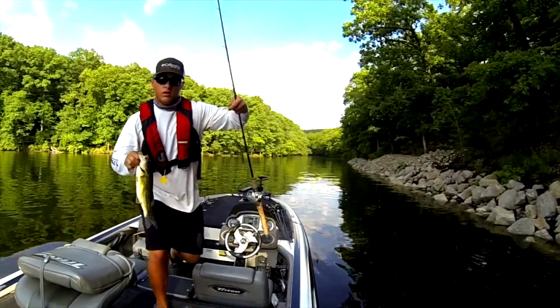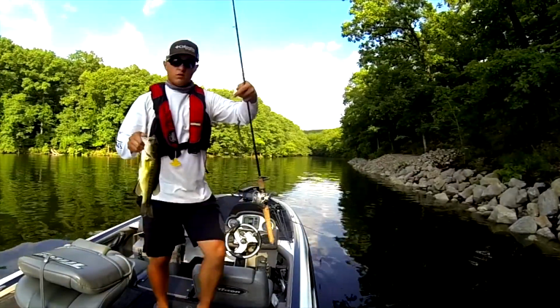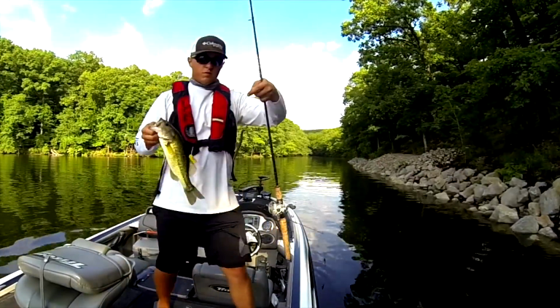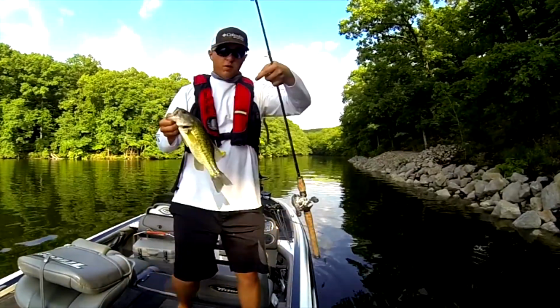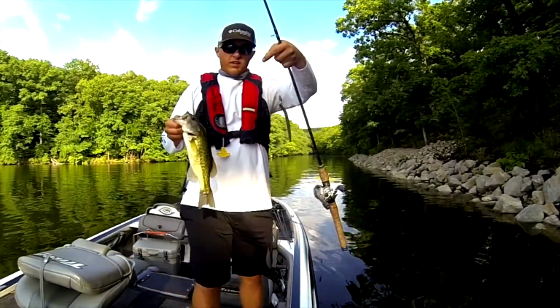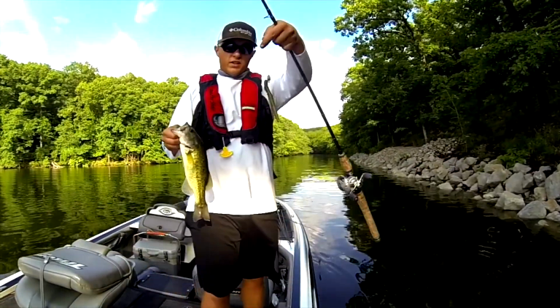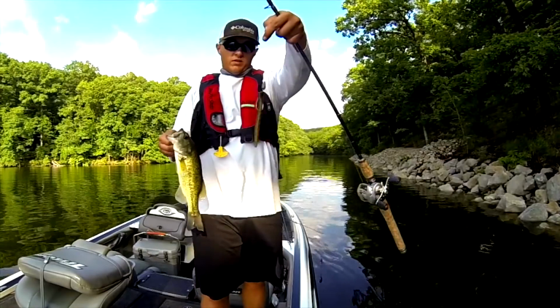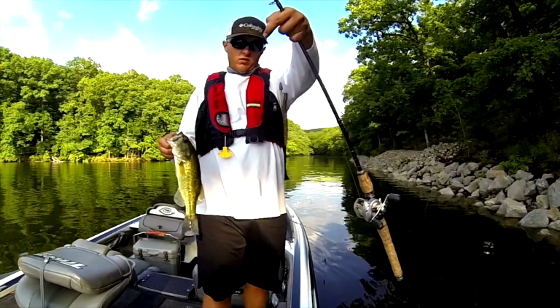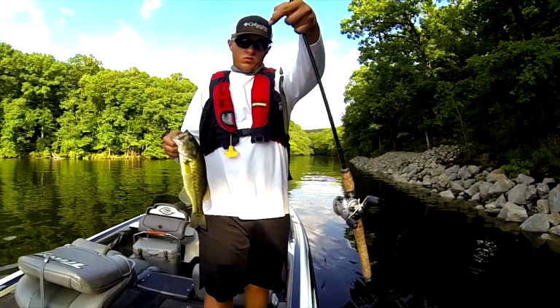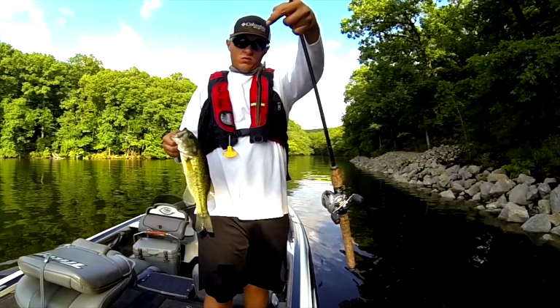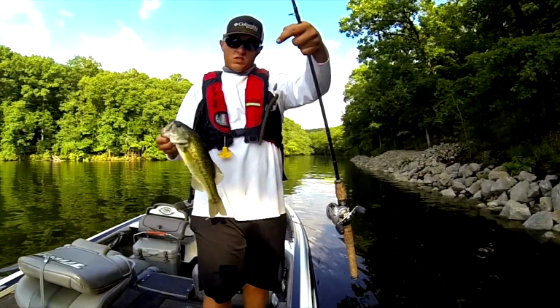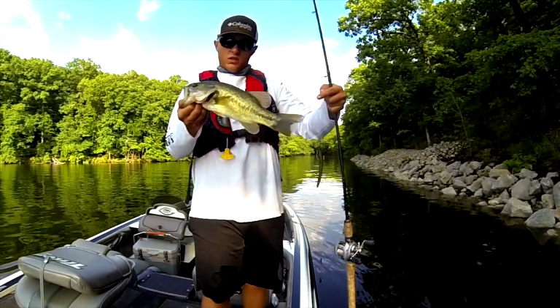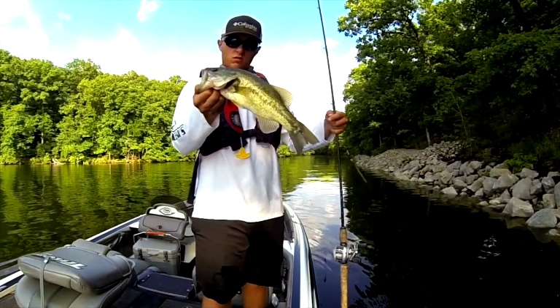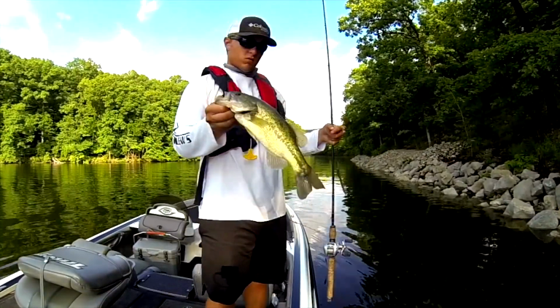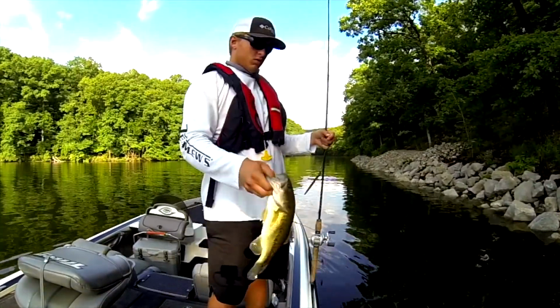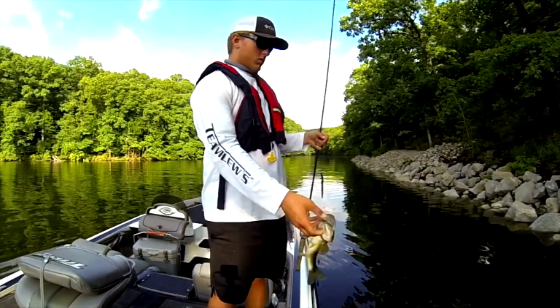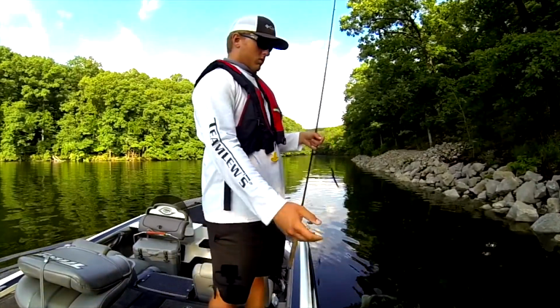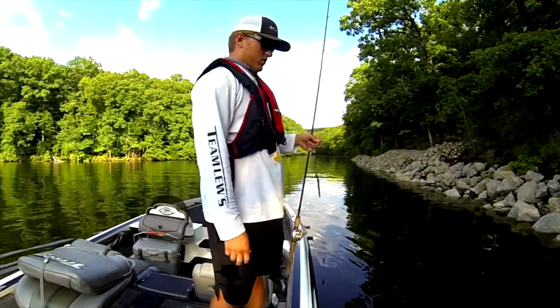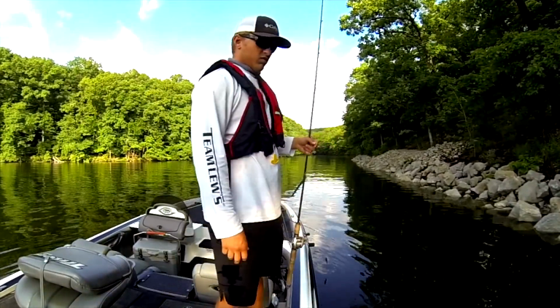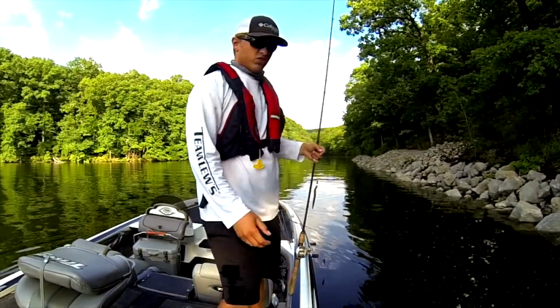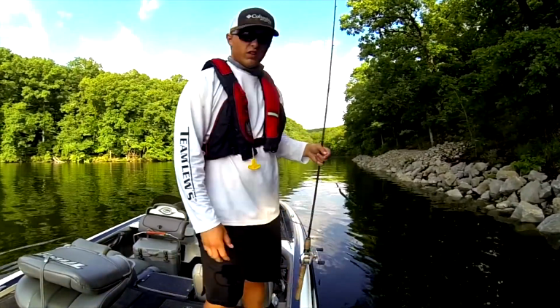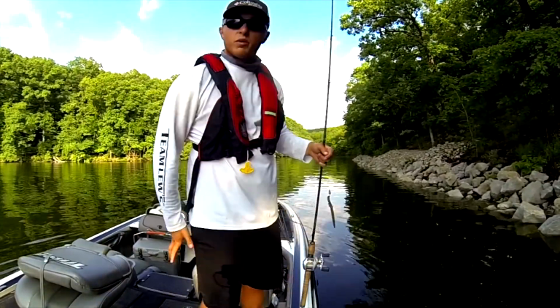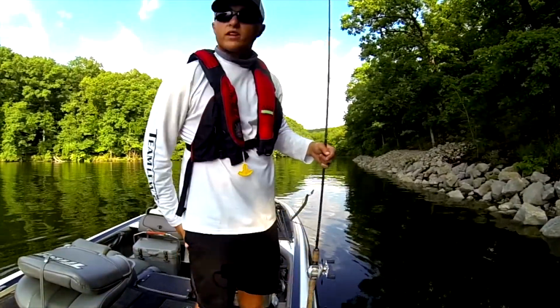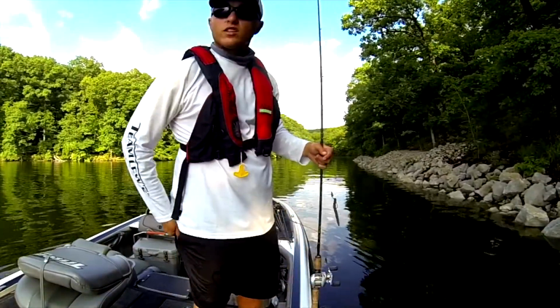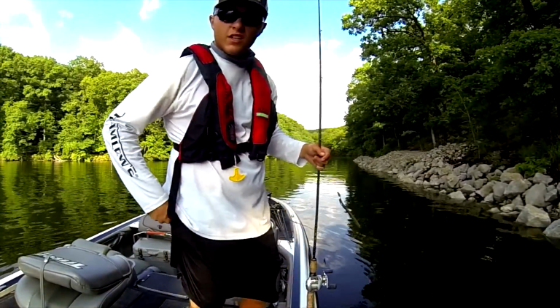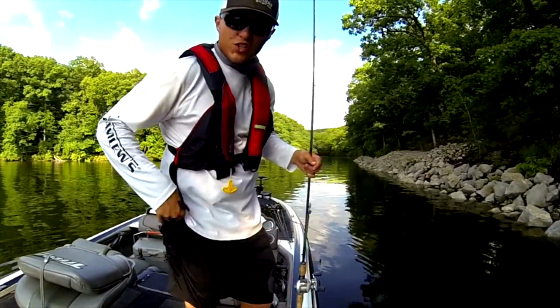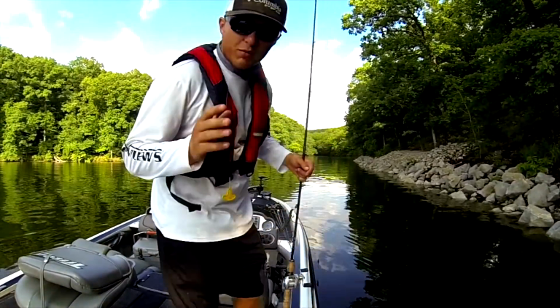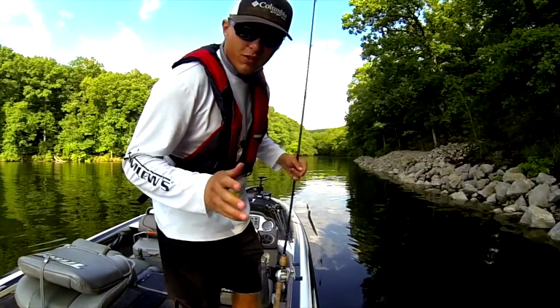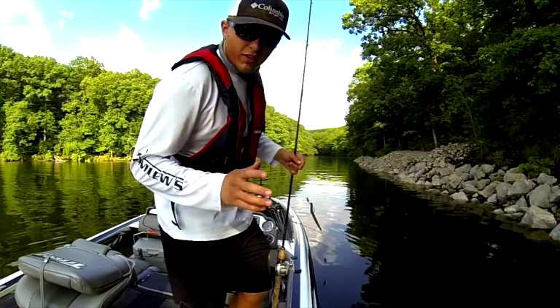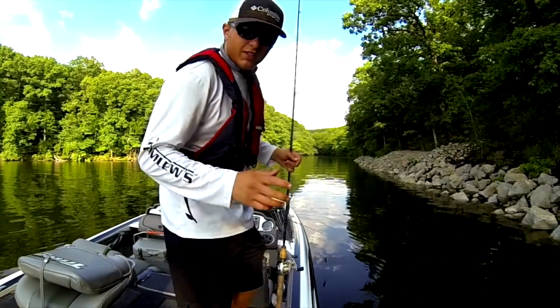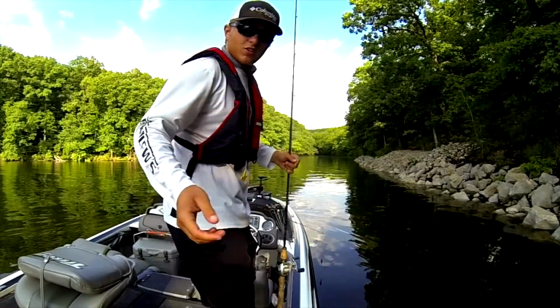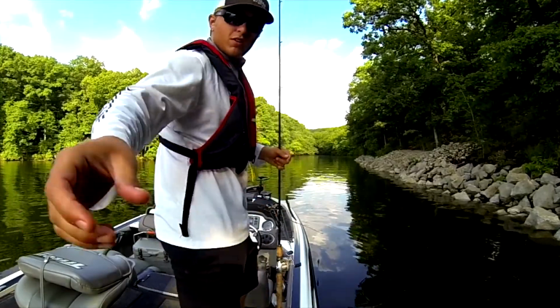That was my first bite of the day. A little Cinco fishing down this bank, trying to stay in the shade before the sun gets out too much.